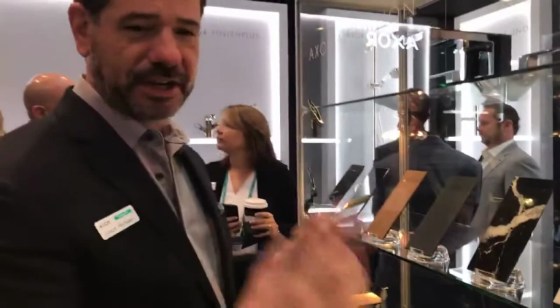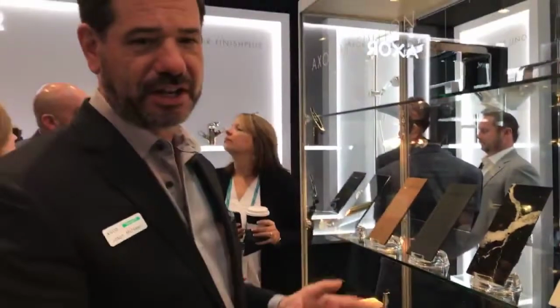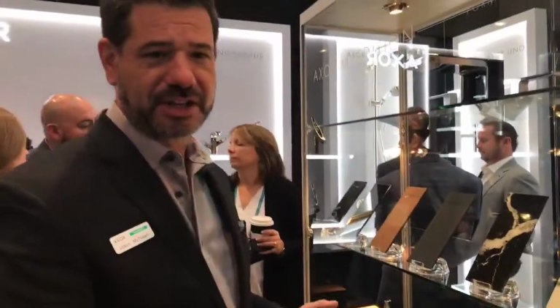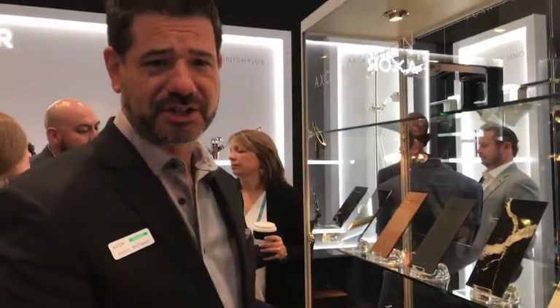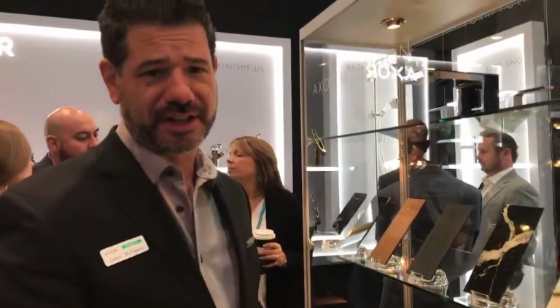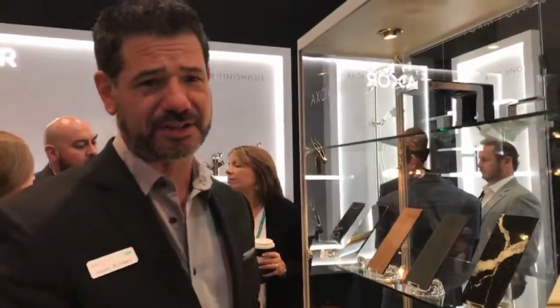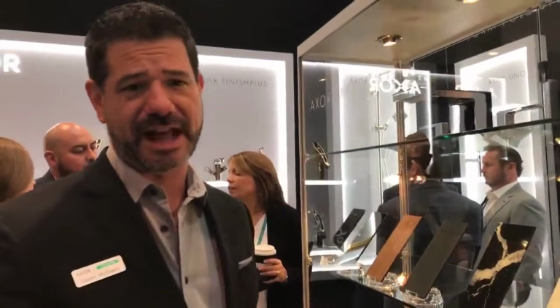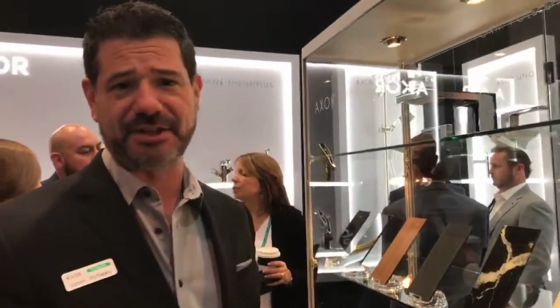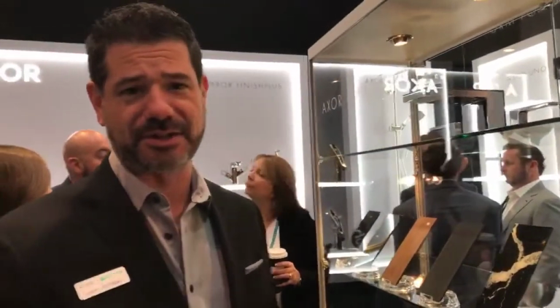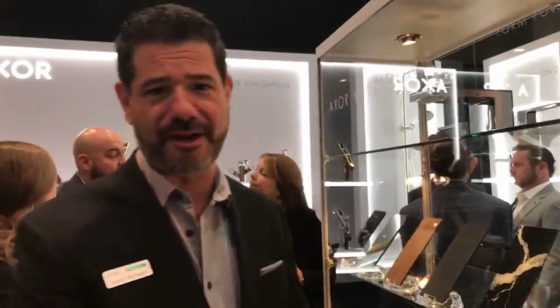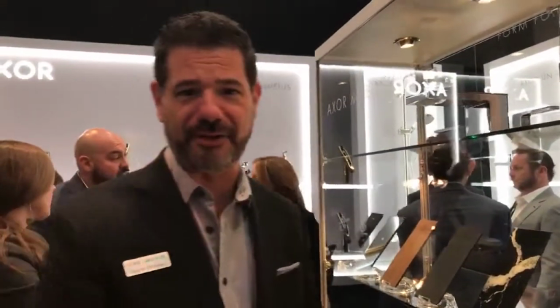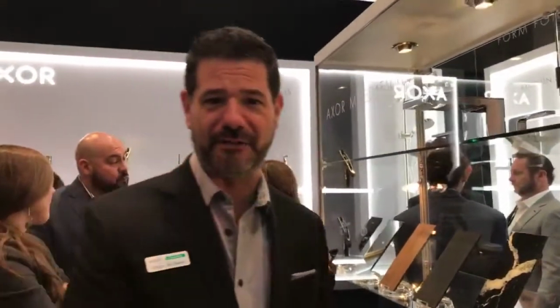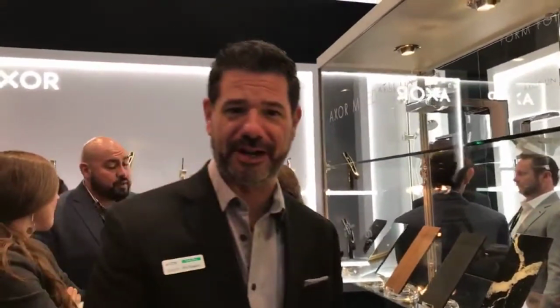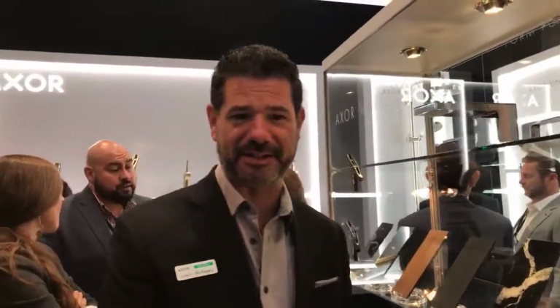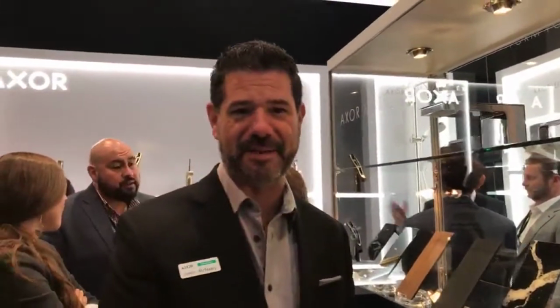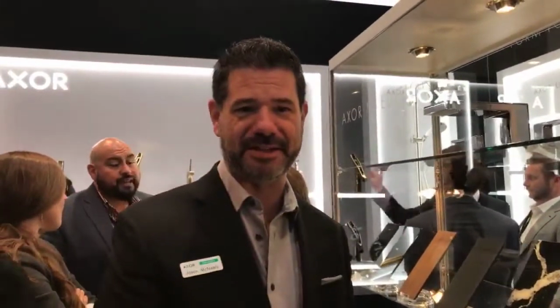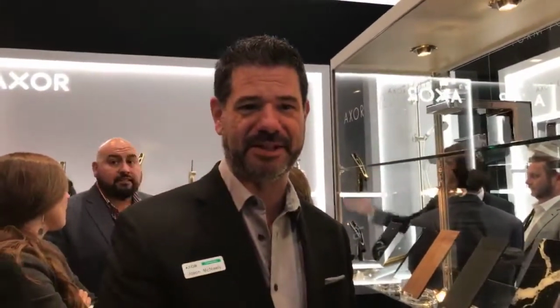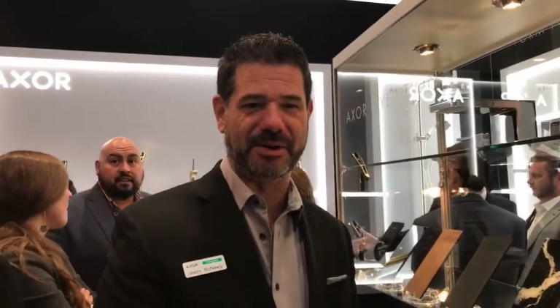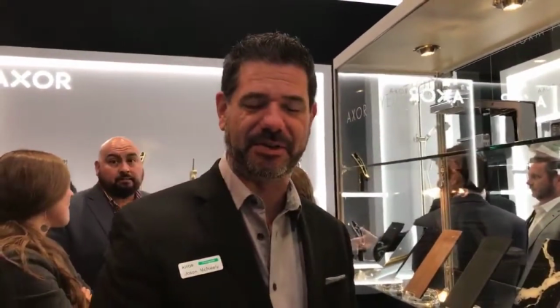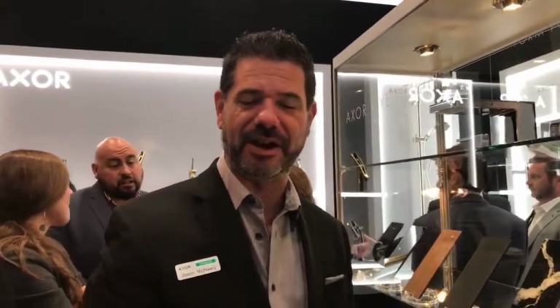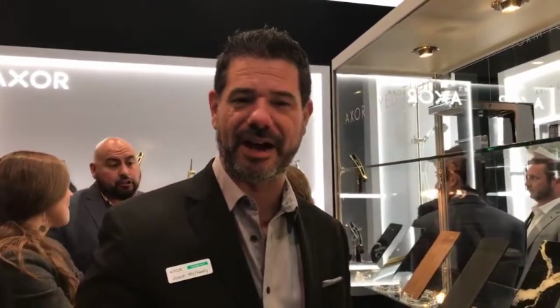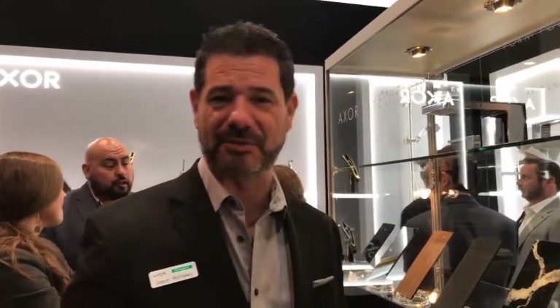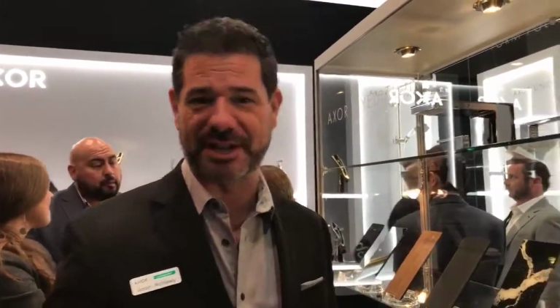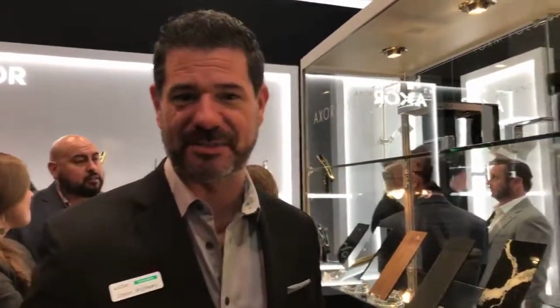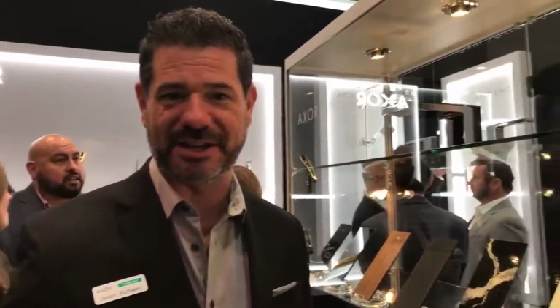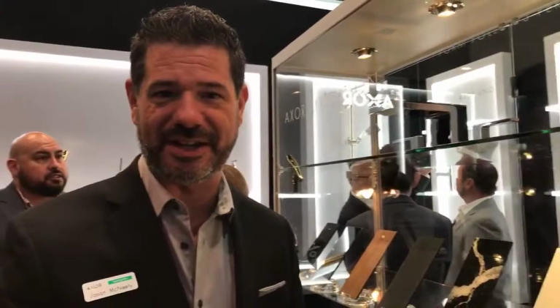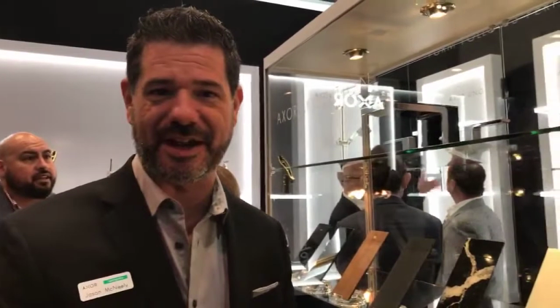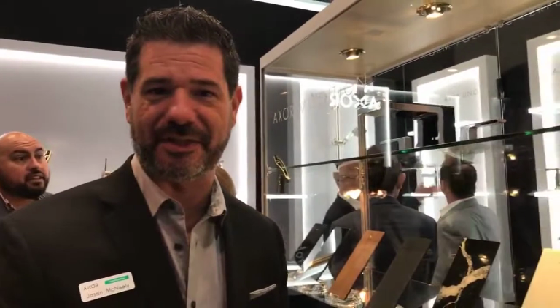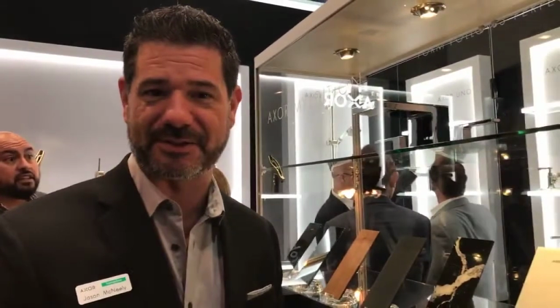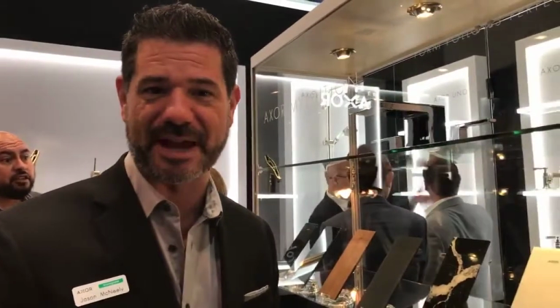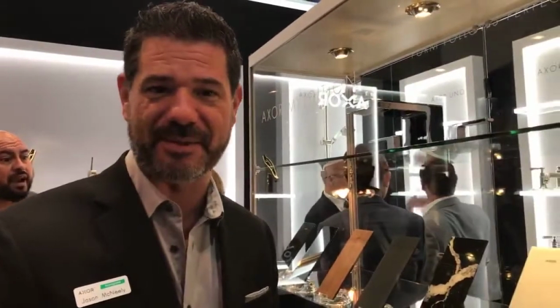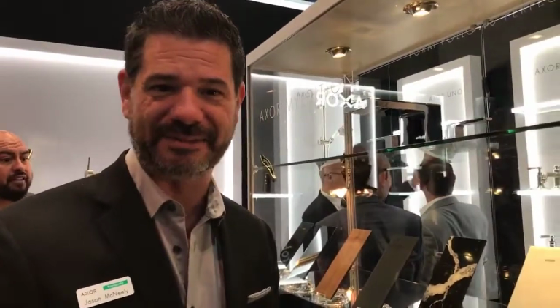In addition to this, there's lots of new stuff. We'd love for you guys to stop by and see the booth. I'm Jason McNeely, thanks for stopping by.